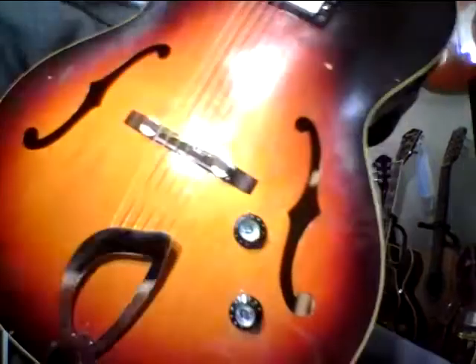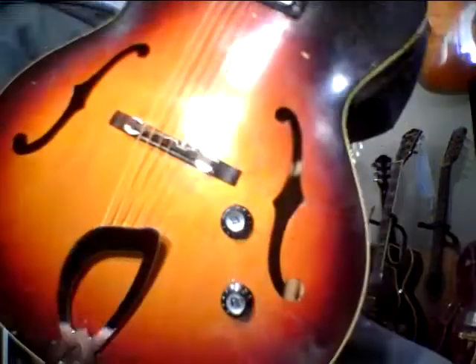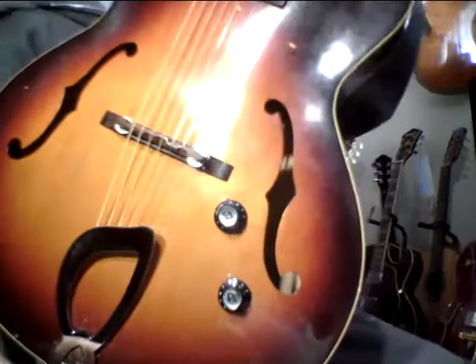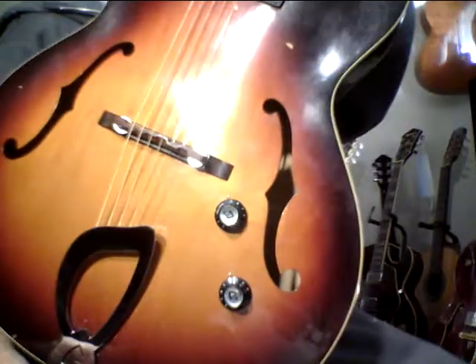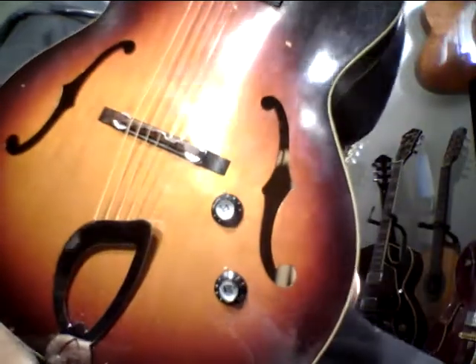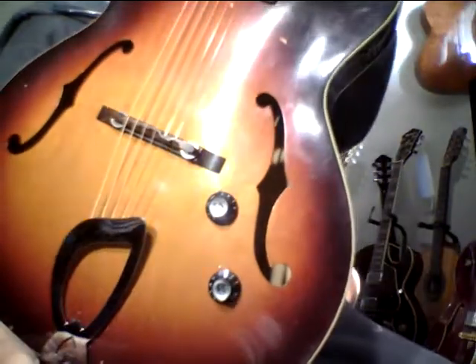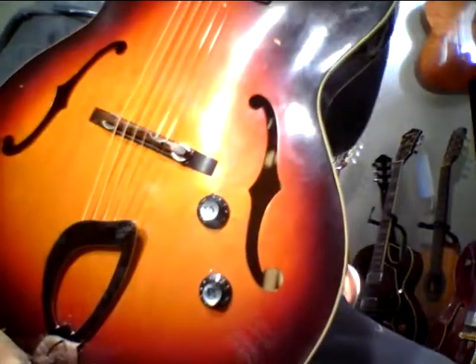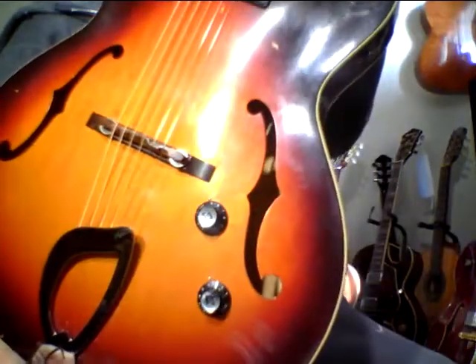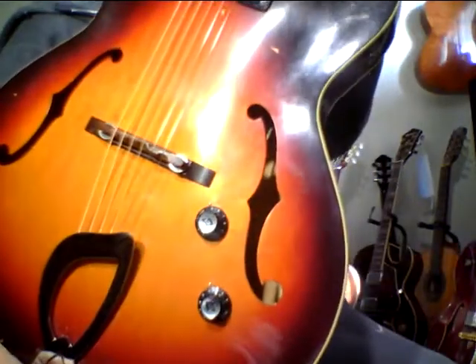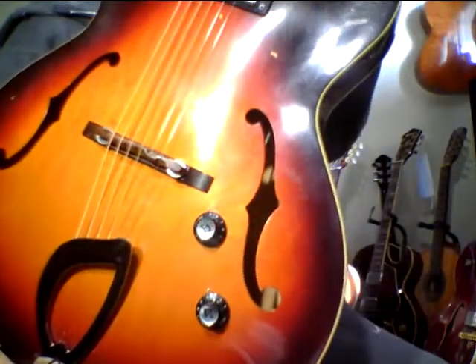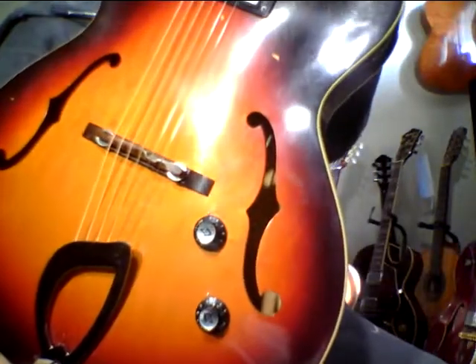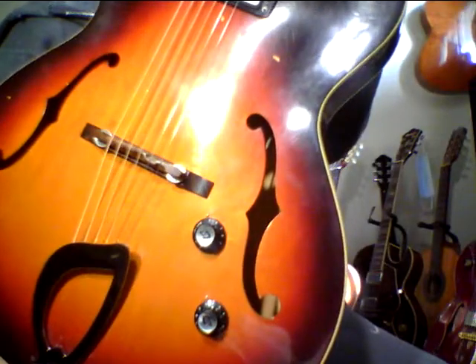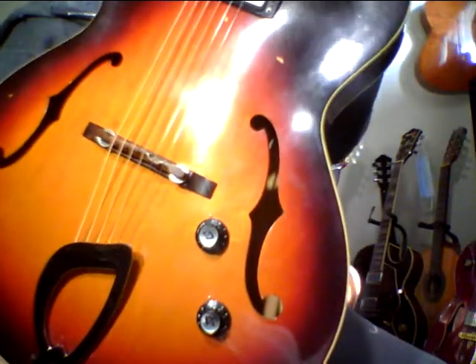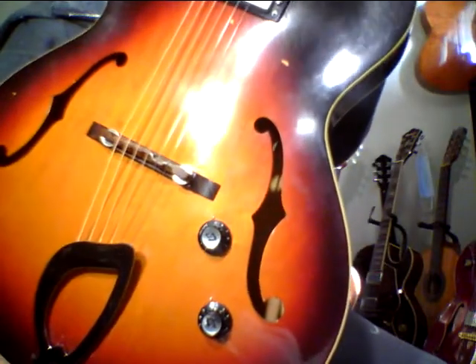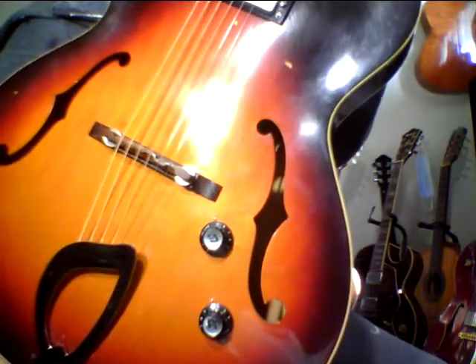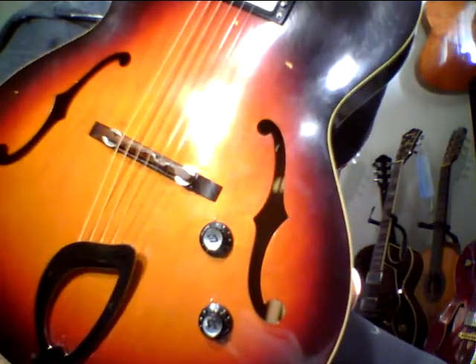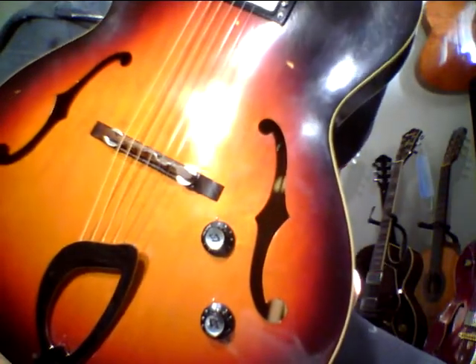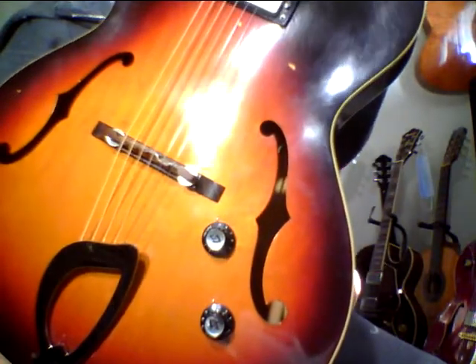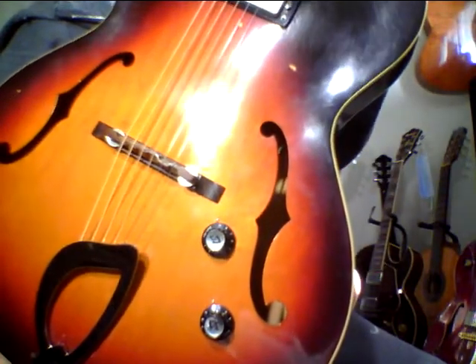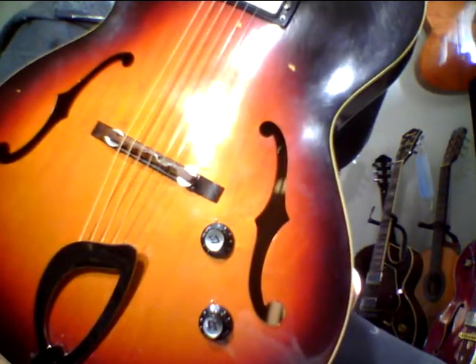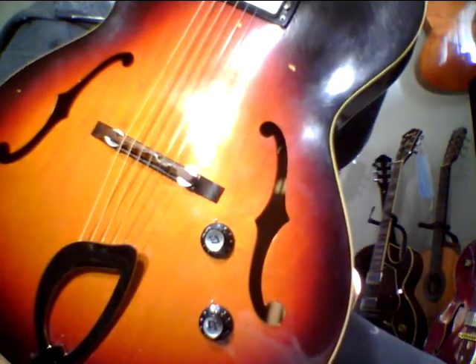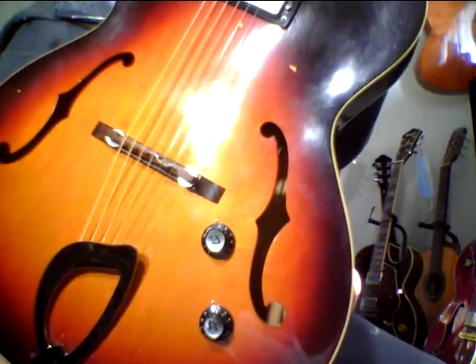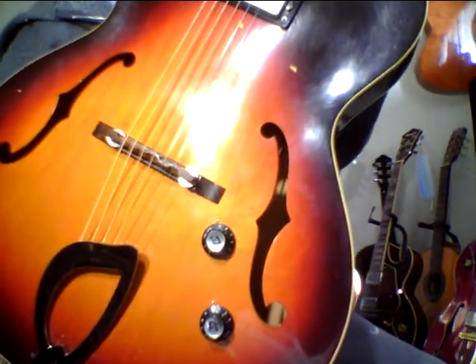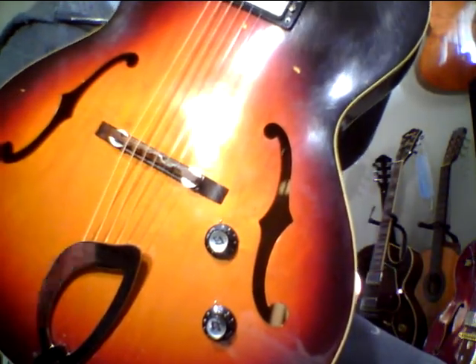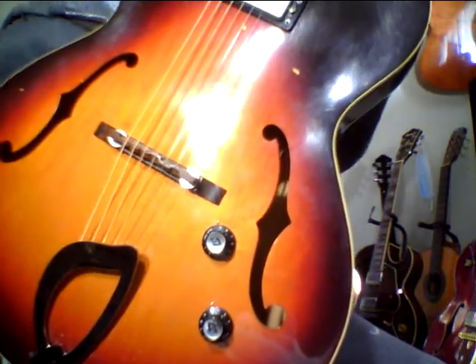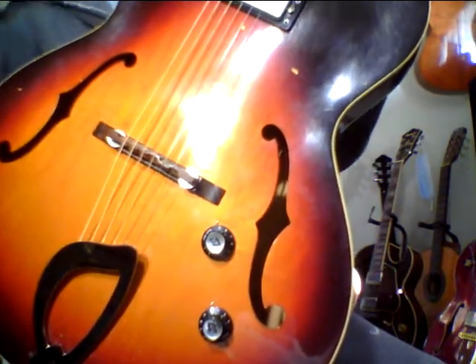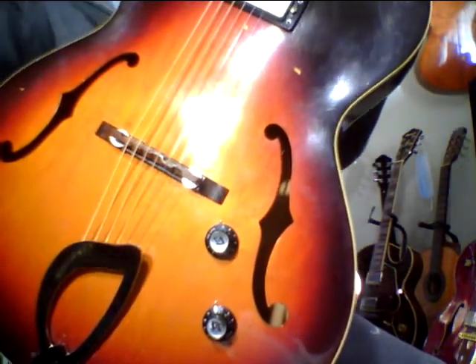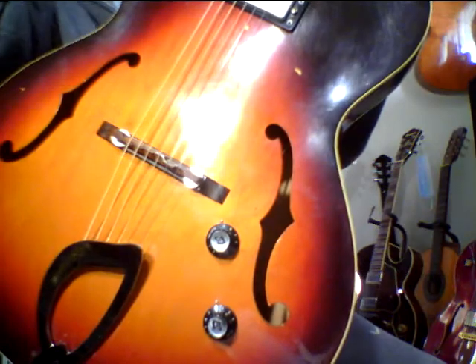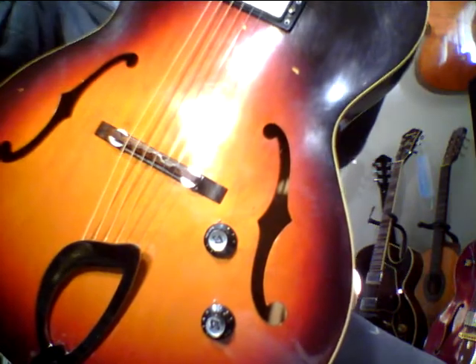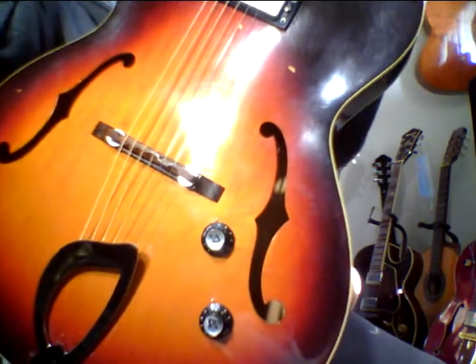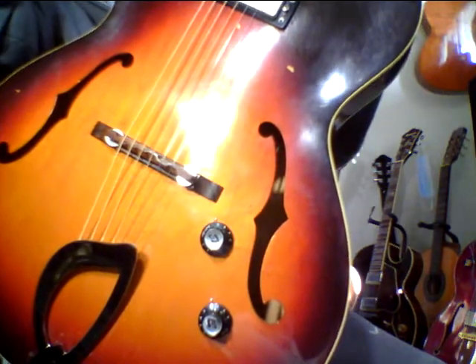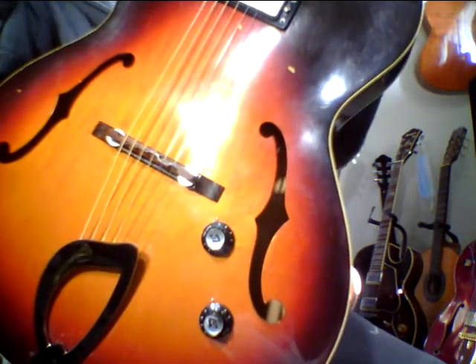Hey, Steve Zucker. Welcome back to Pokes Your Channel on YouTube or Reverb.com and the Guitar Ladder System.